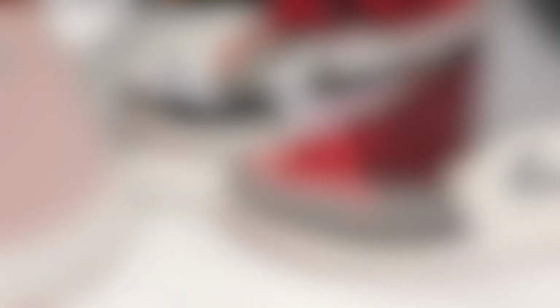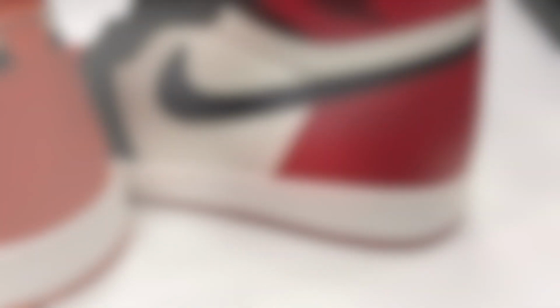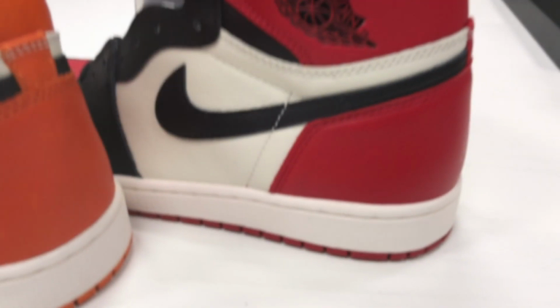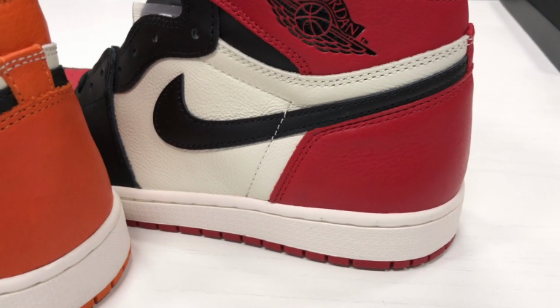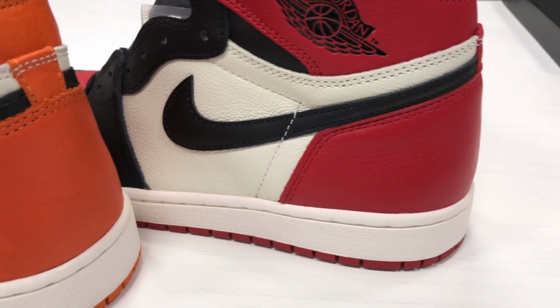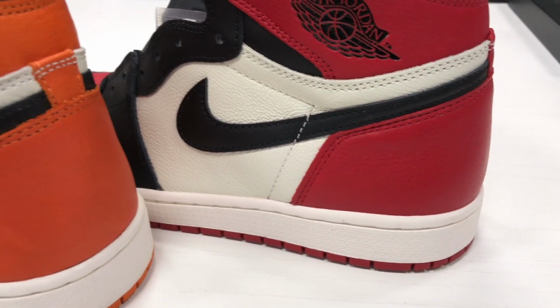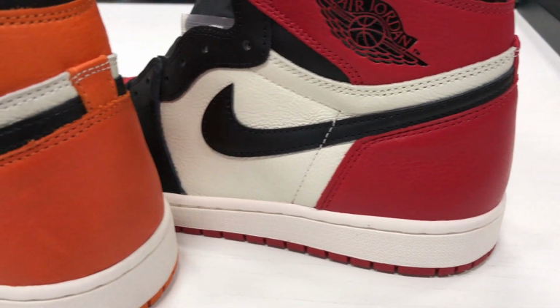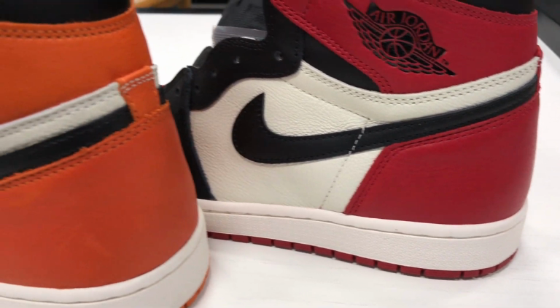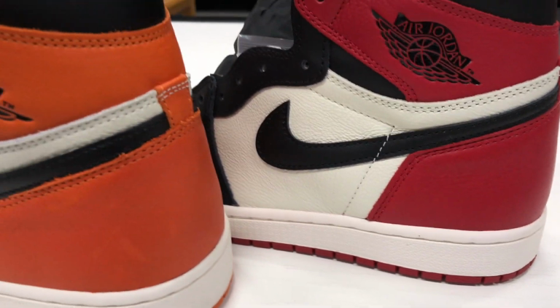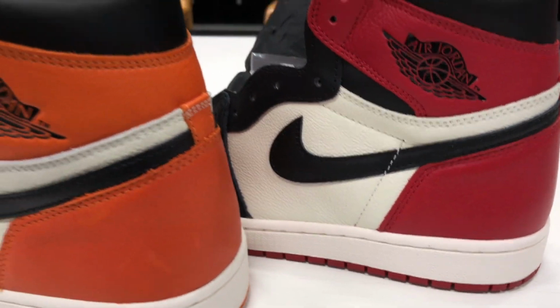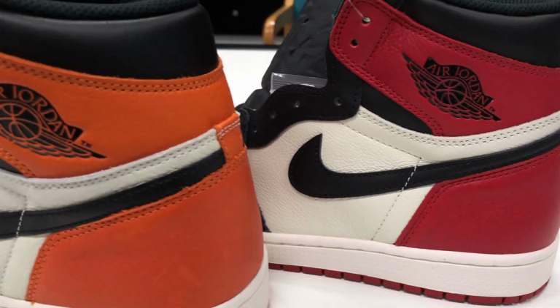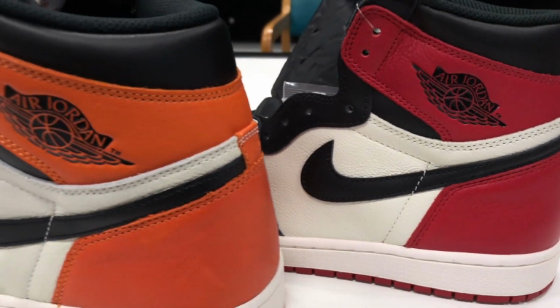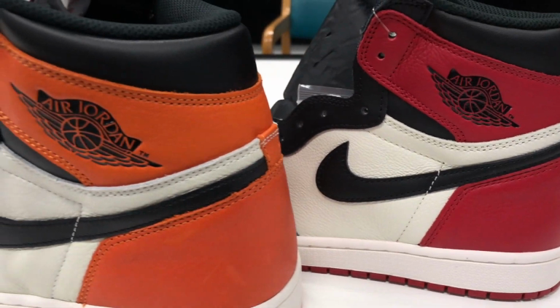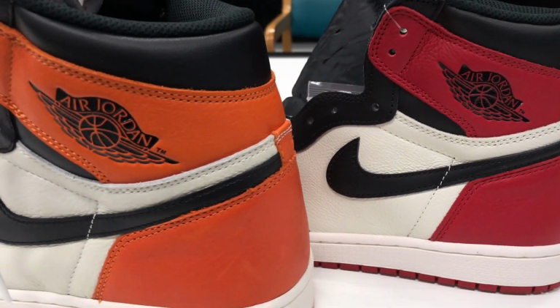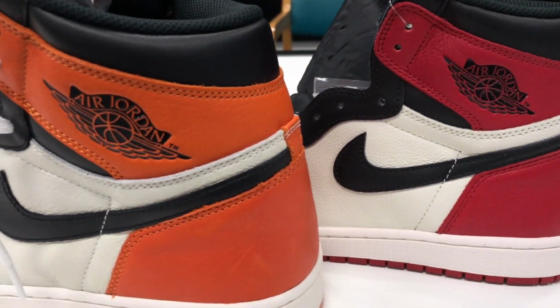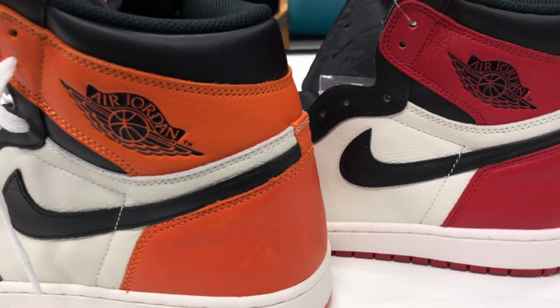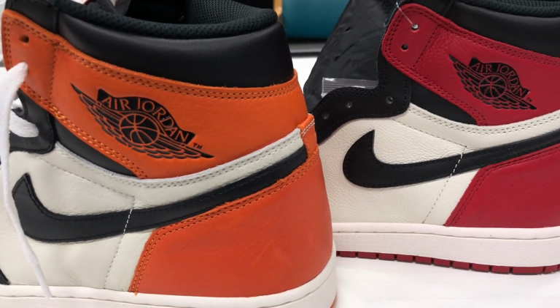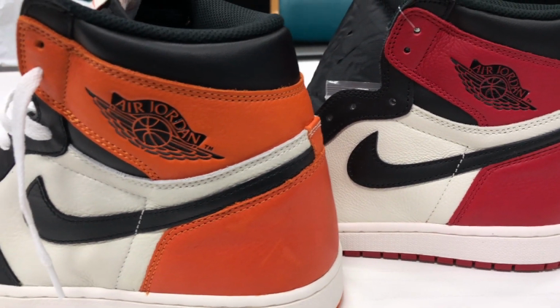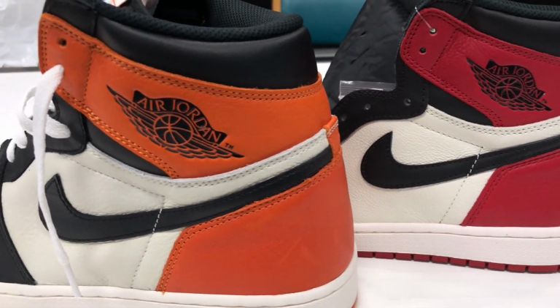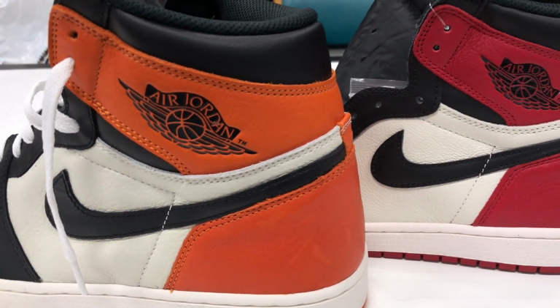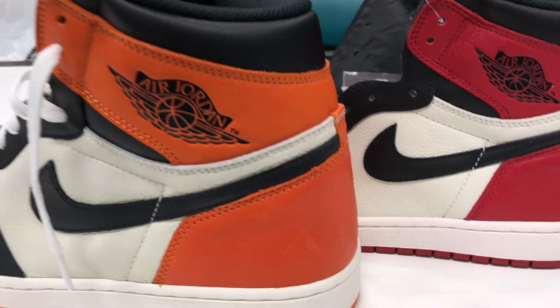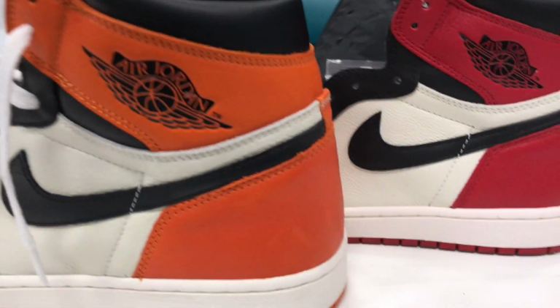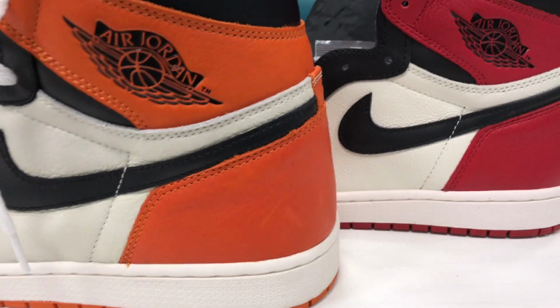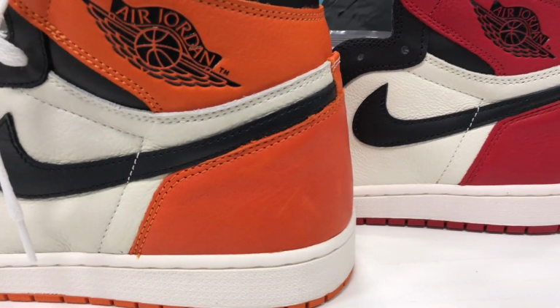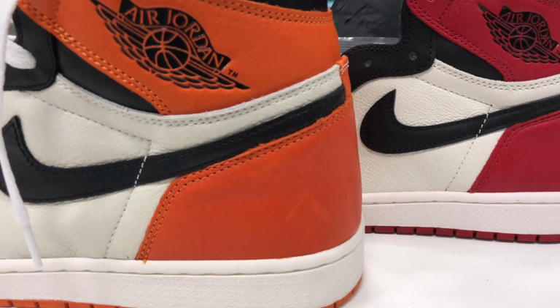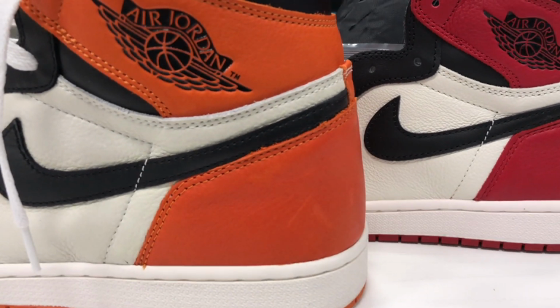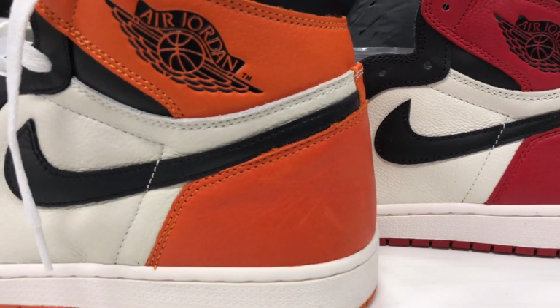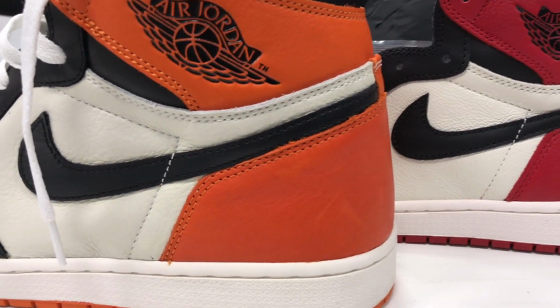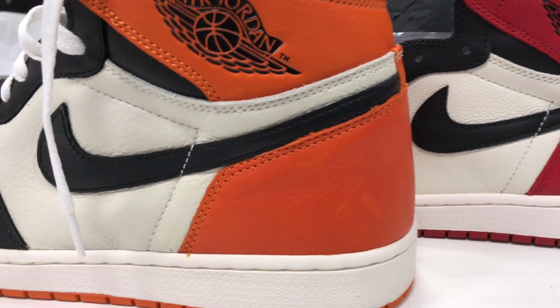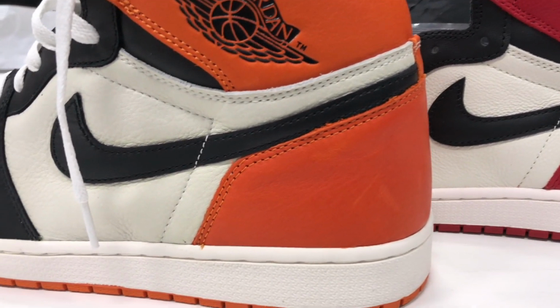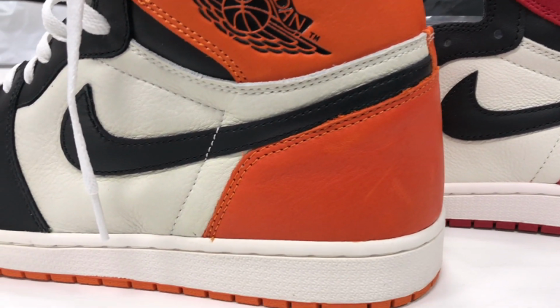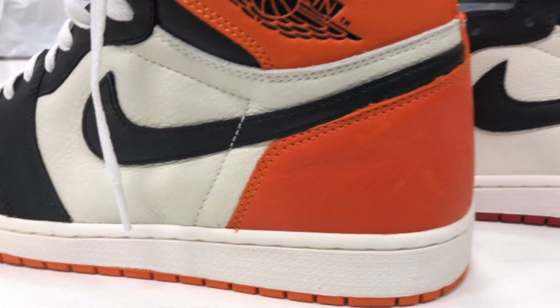So you ask, what's the comparison with the Shattered Backboard? Here you go.